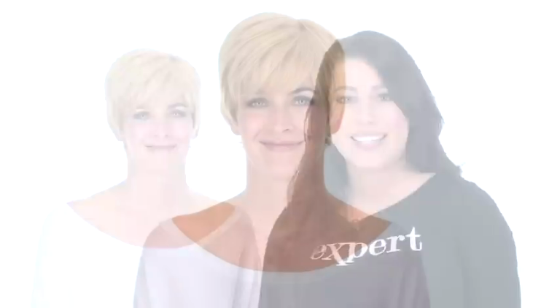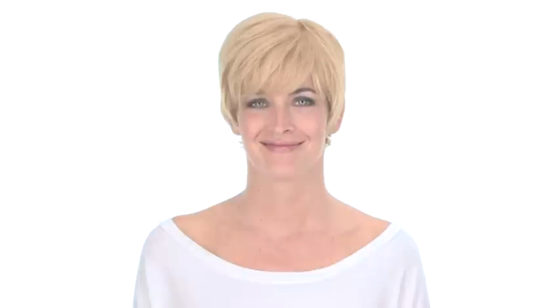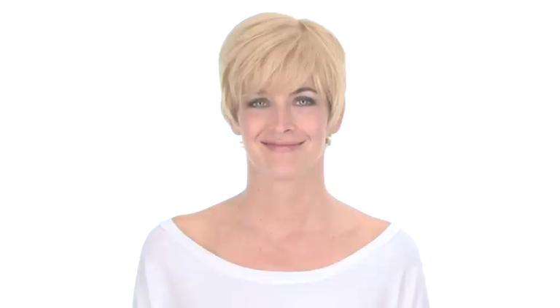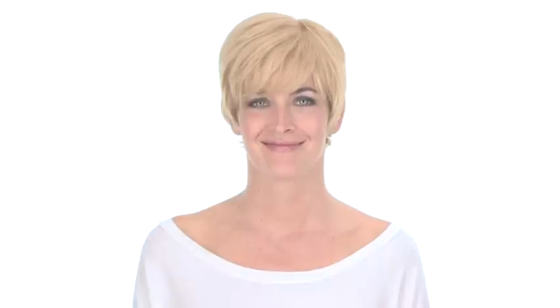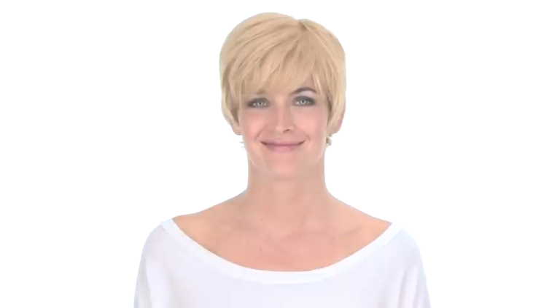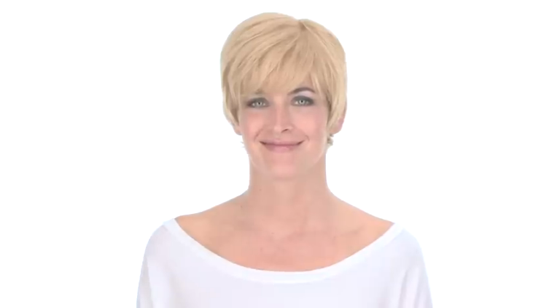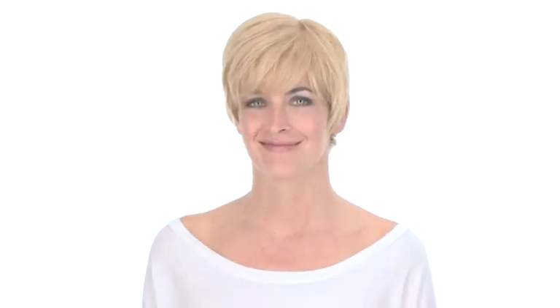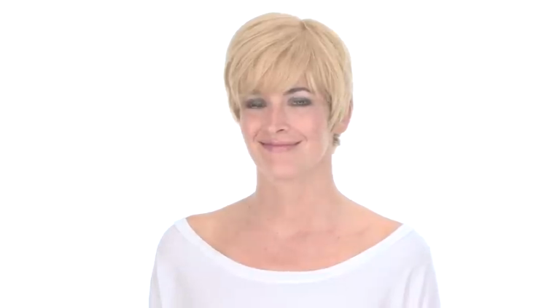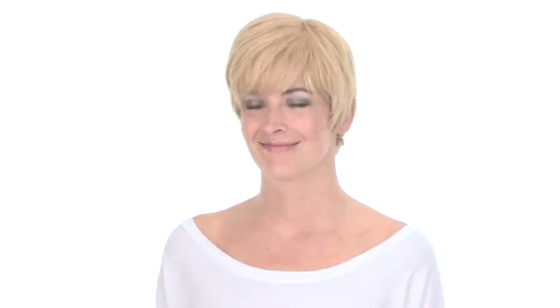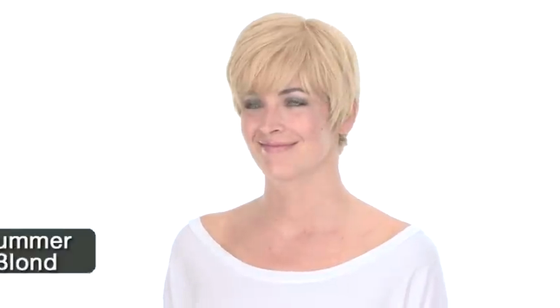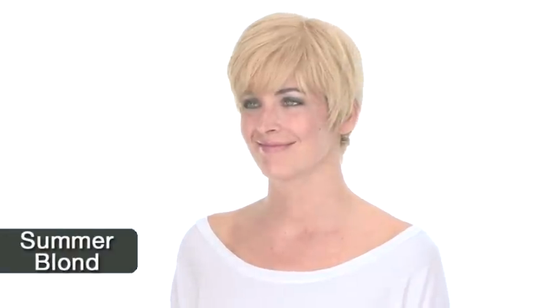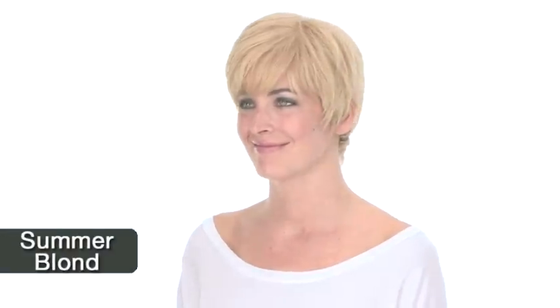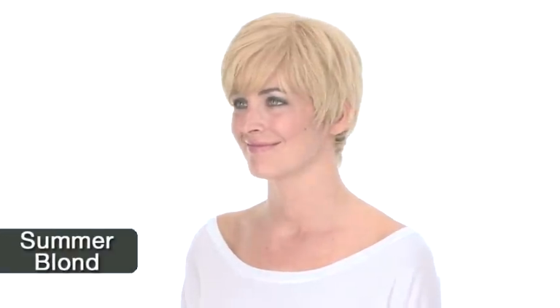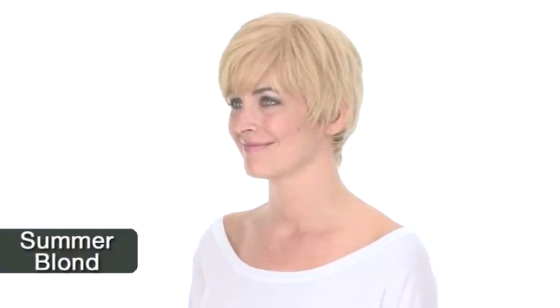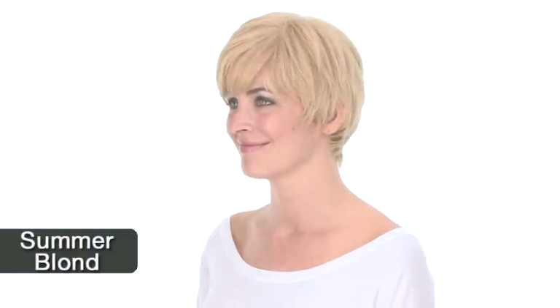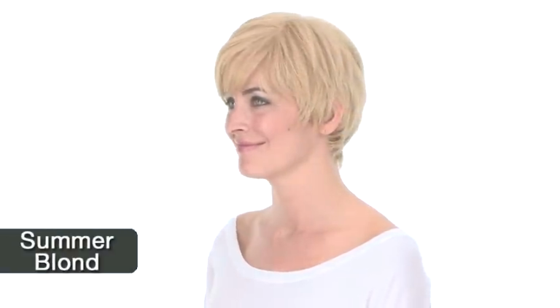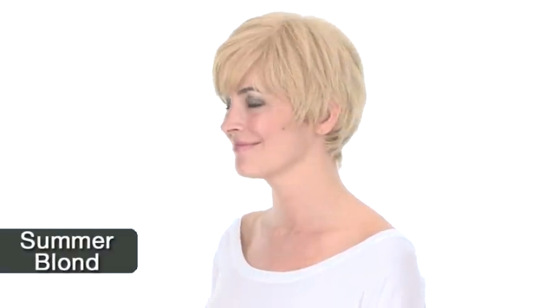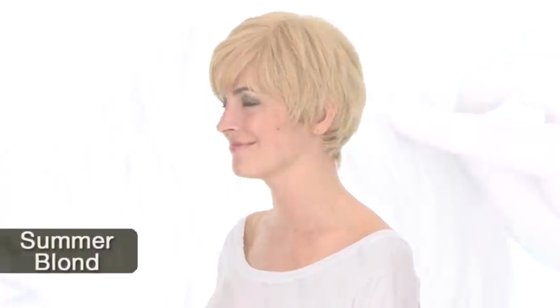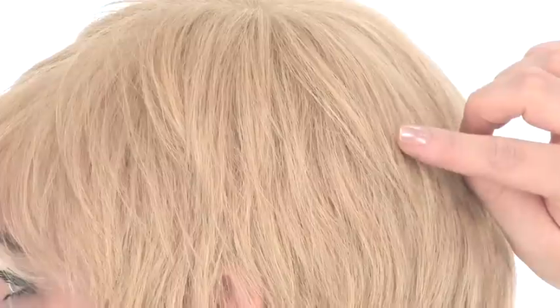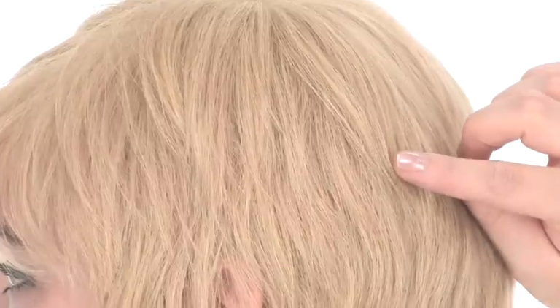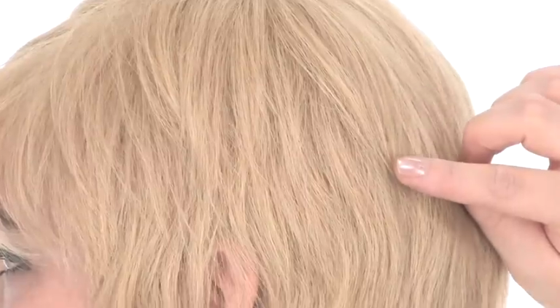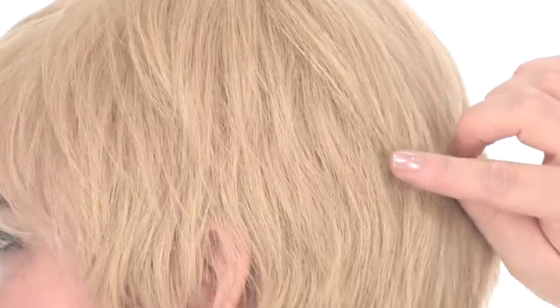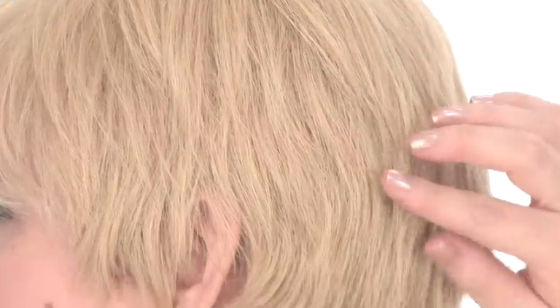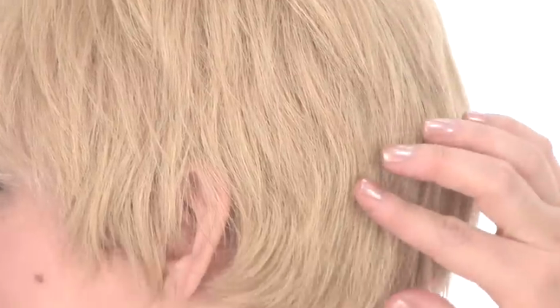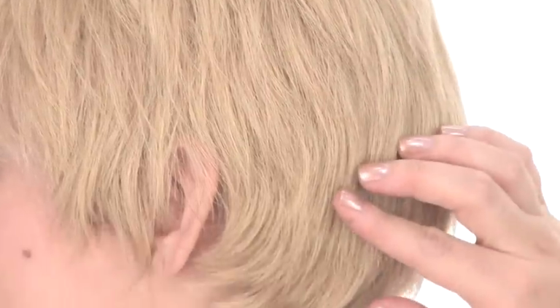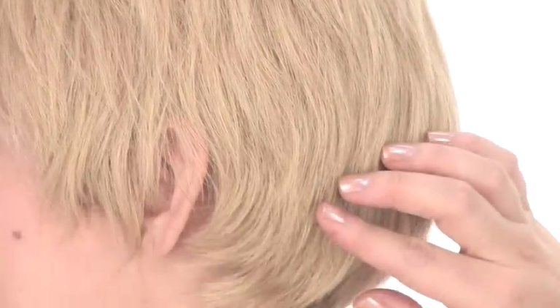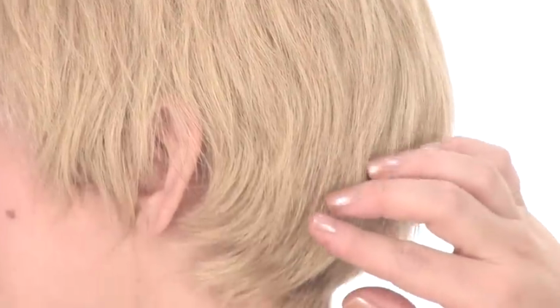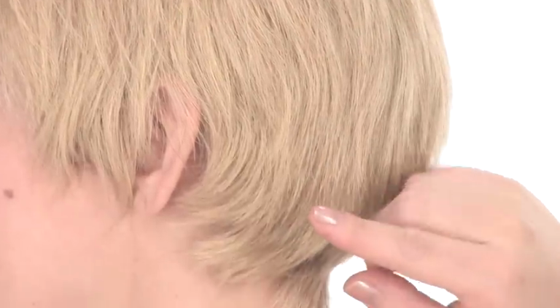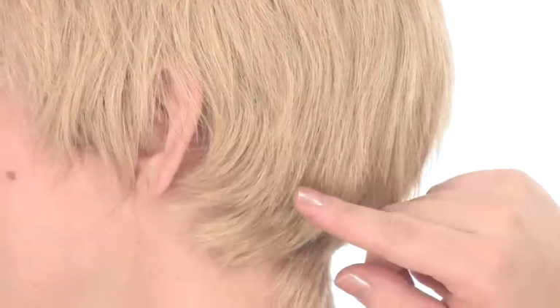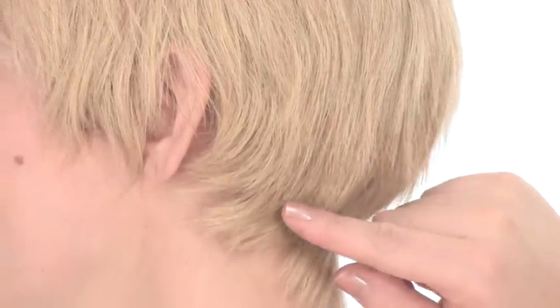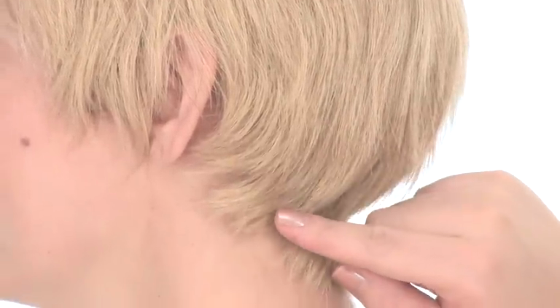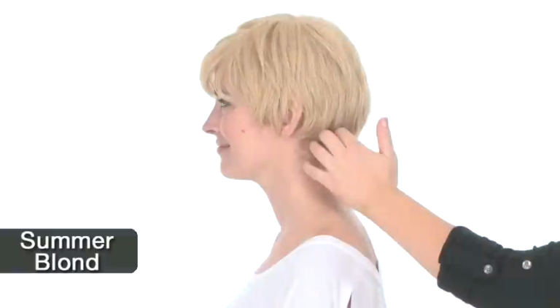The color shown here on Lea is called Summer Blonde. It's a pale golden blonde and features natural variations.